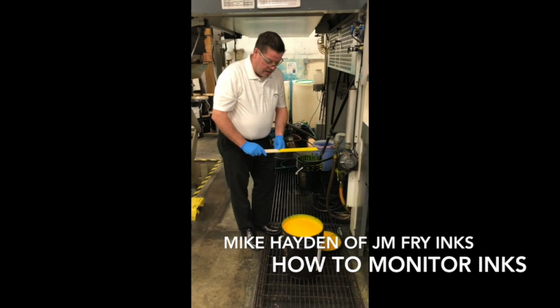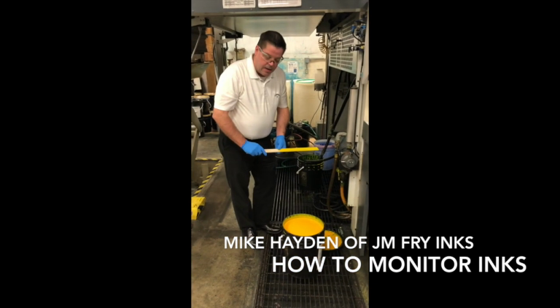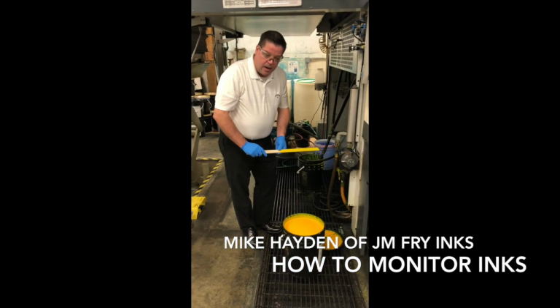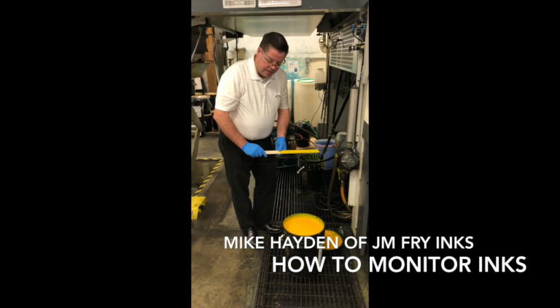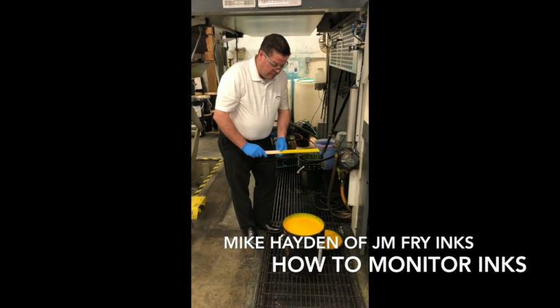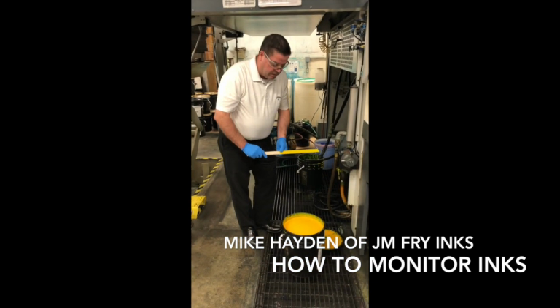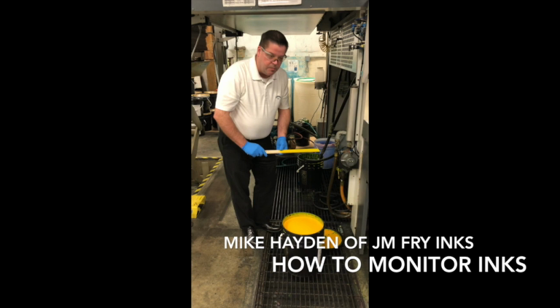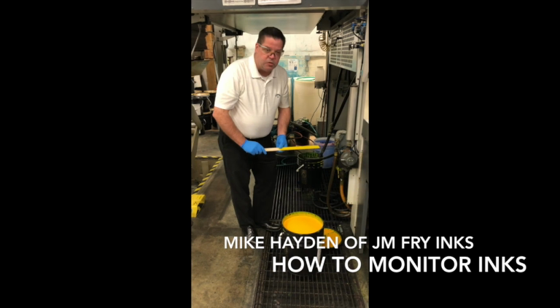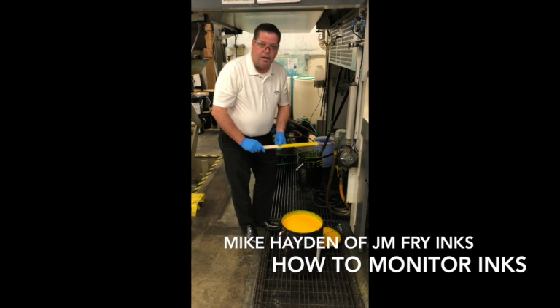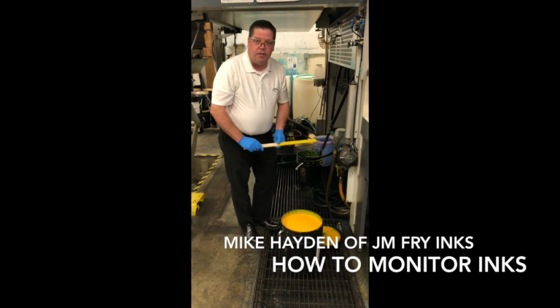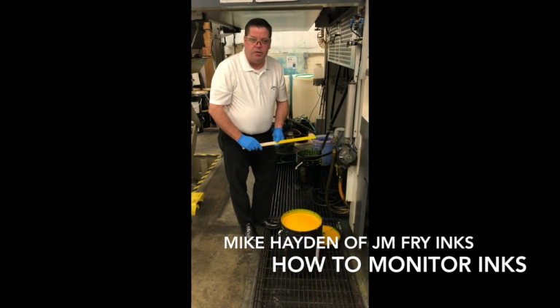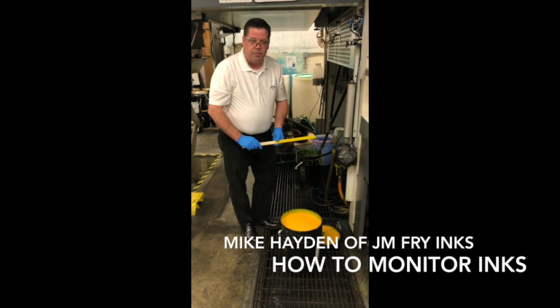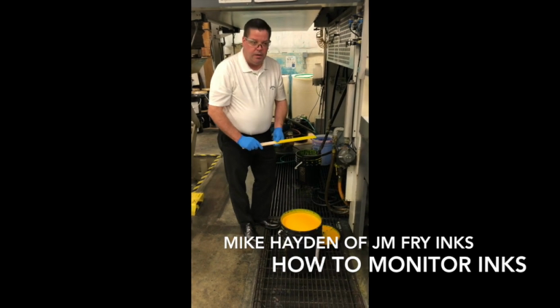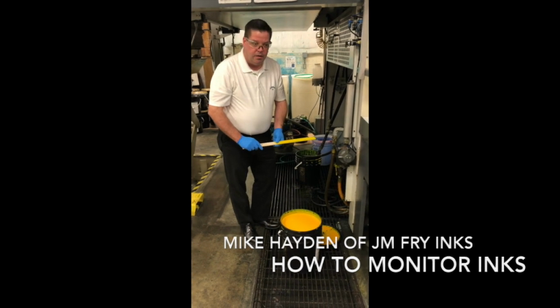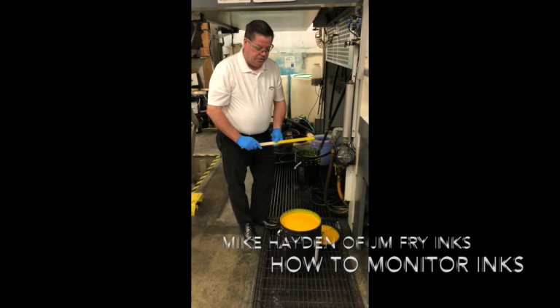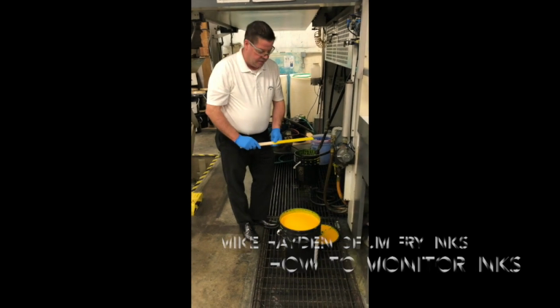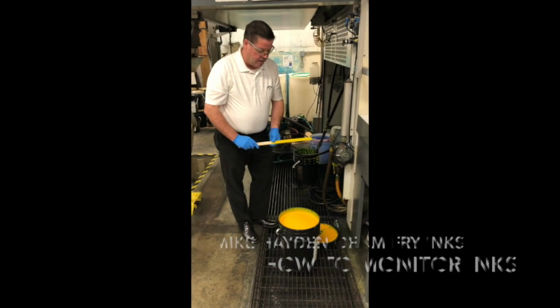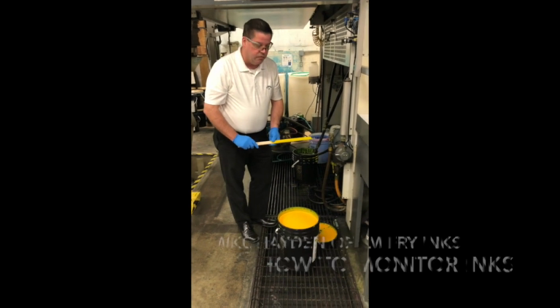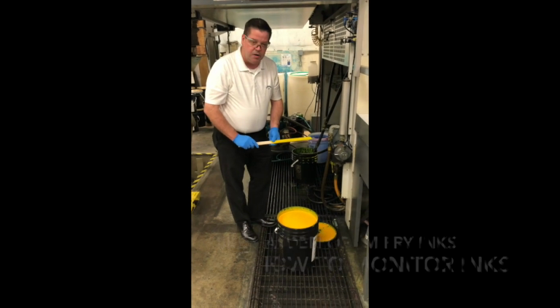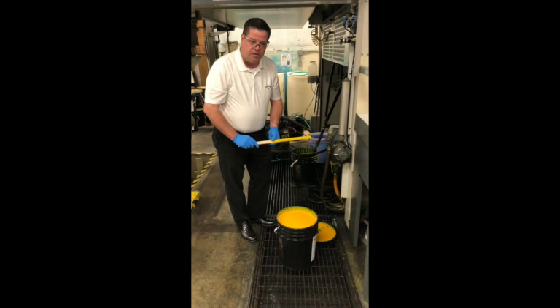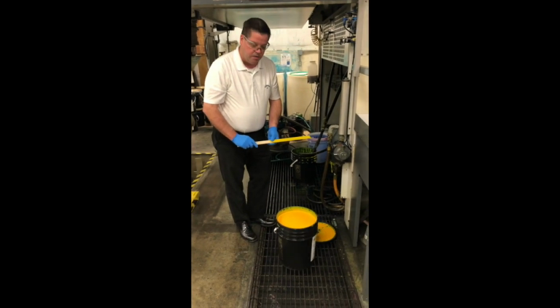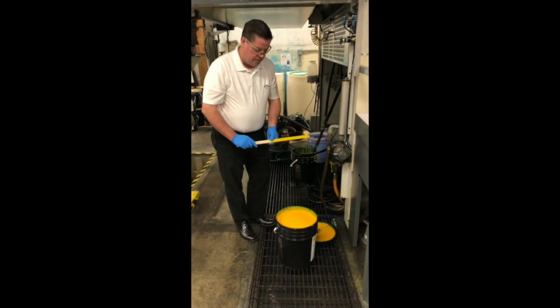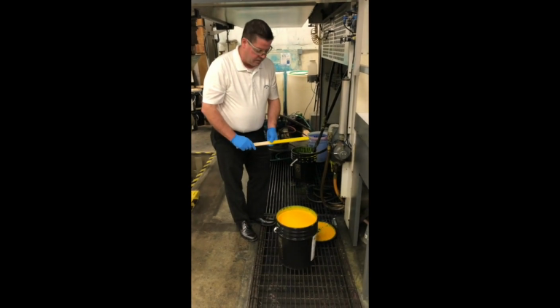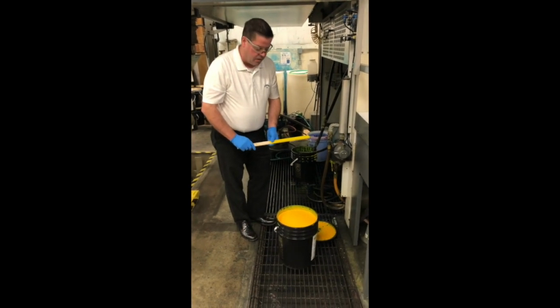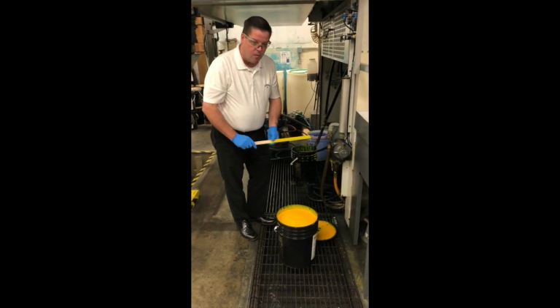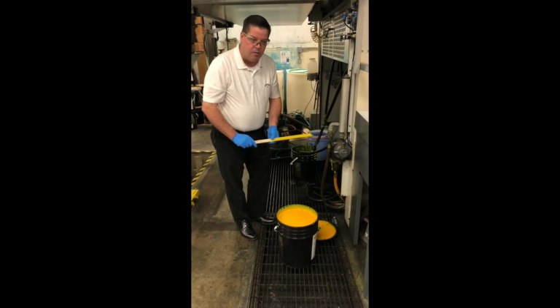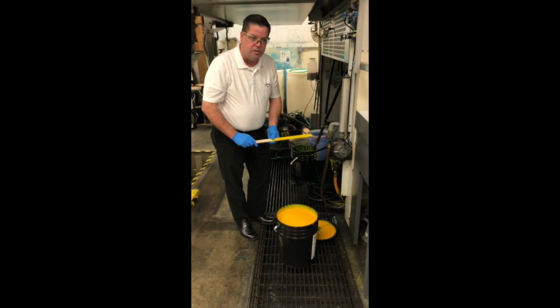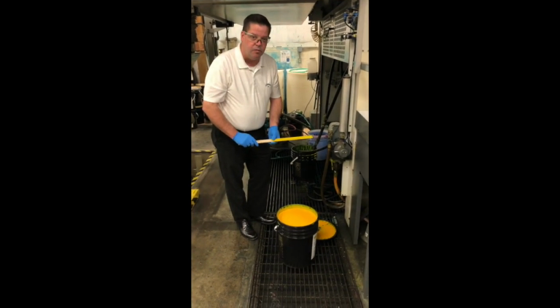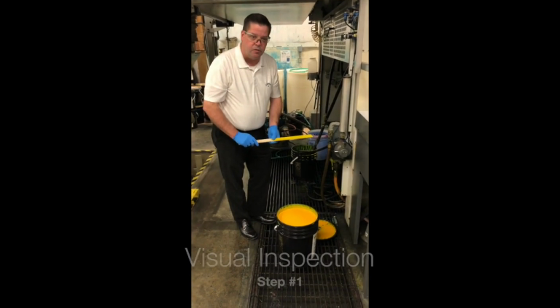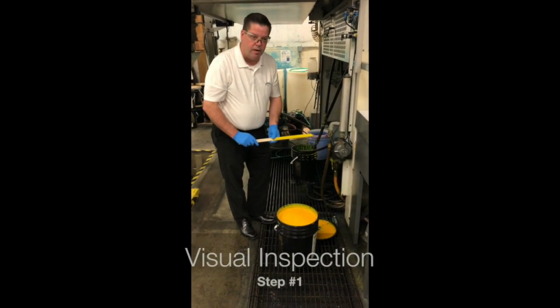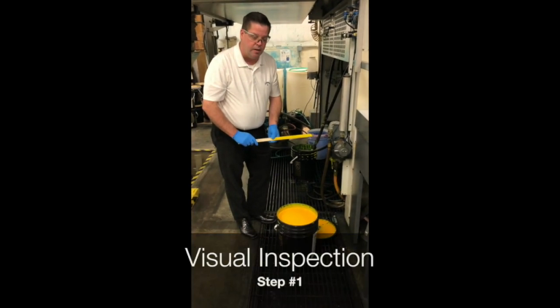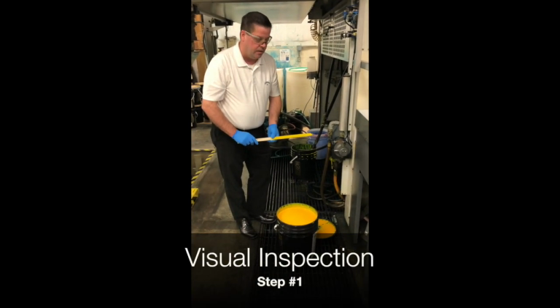Hi, I'm here to demonstrate how to check pH and viscosity in our water-based flexographic ink.